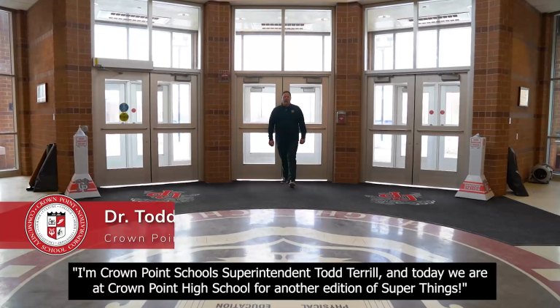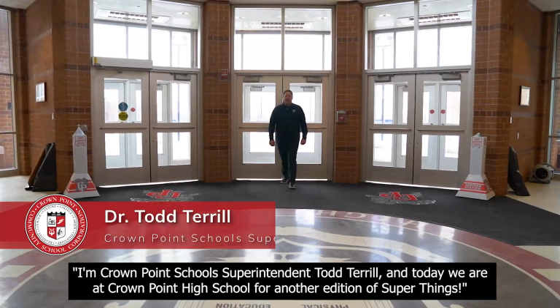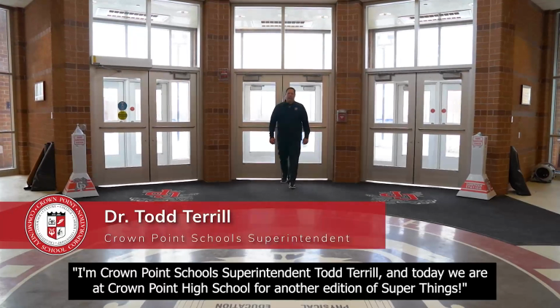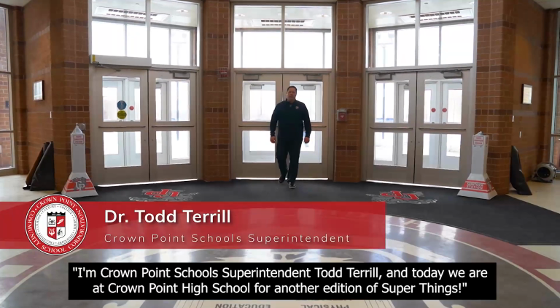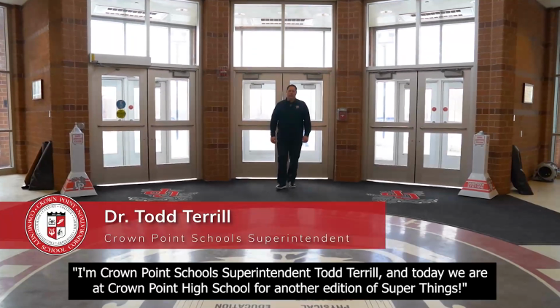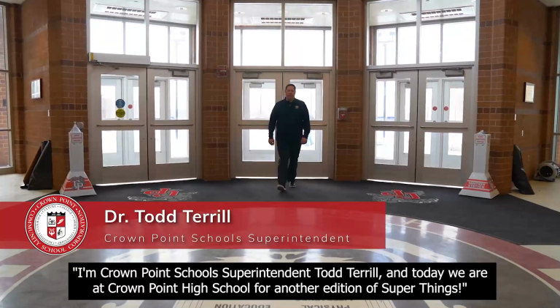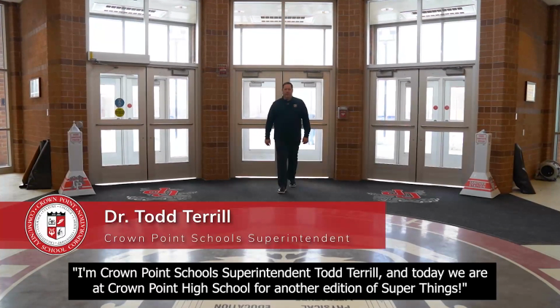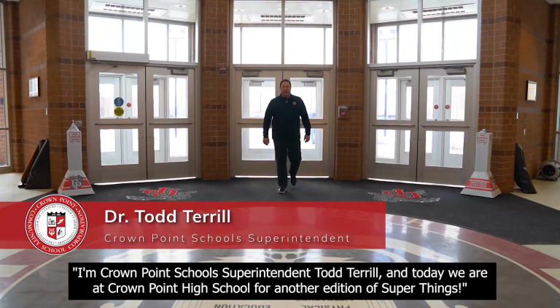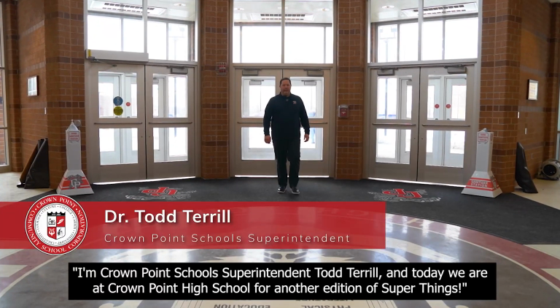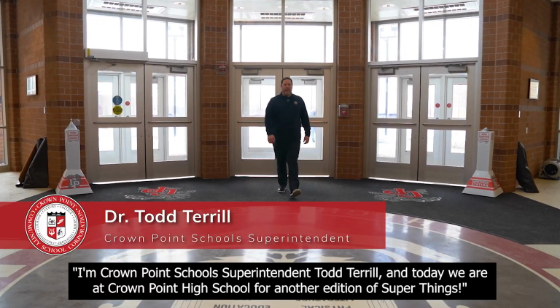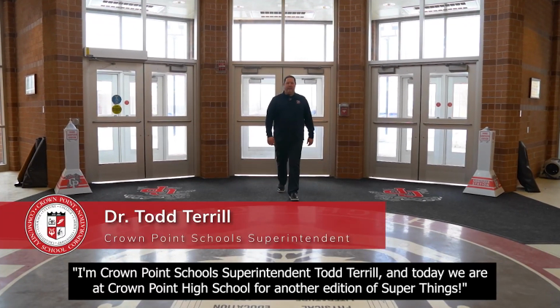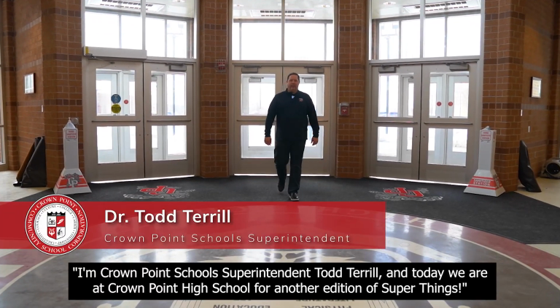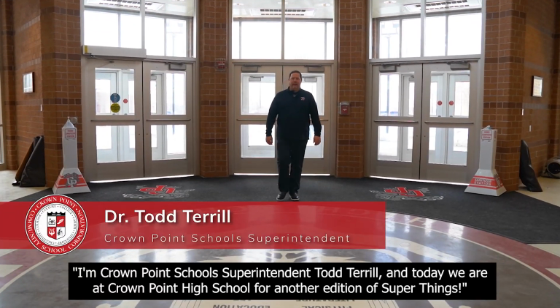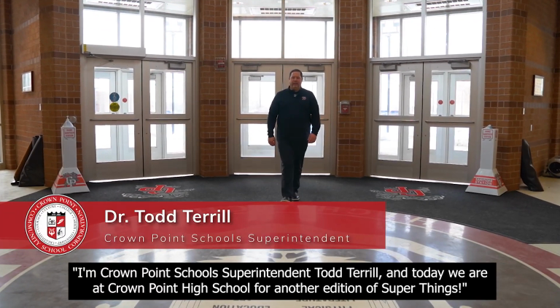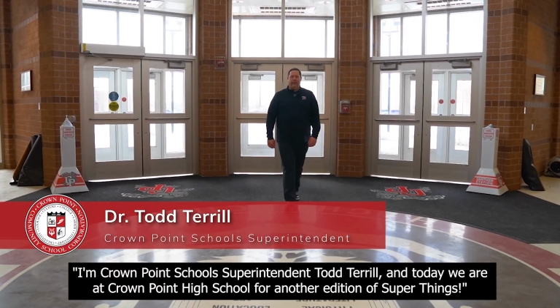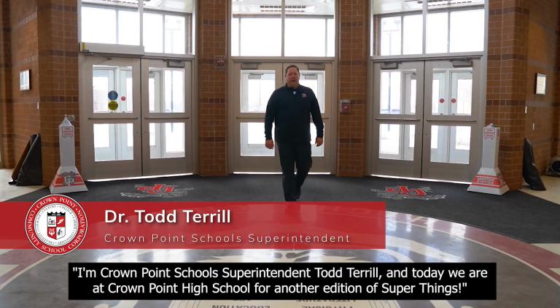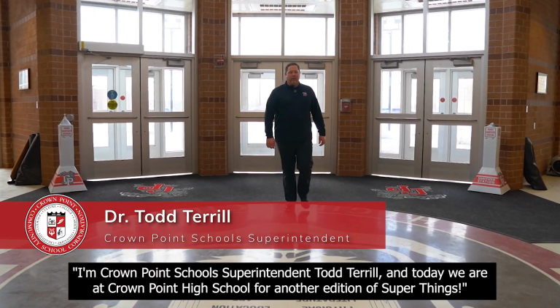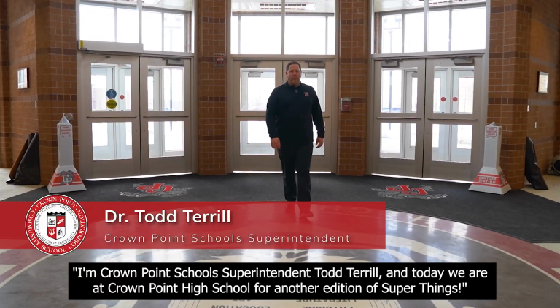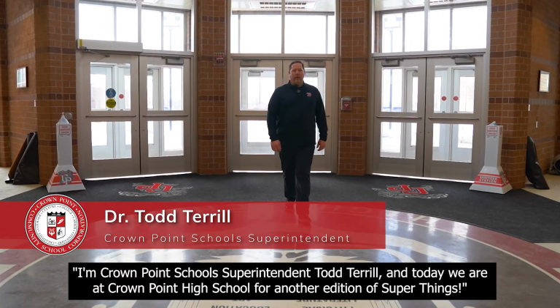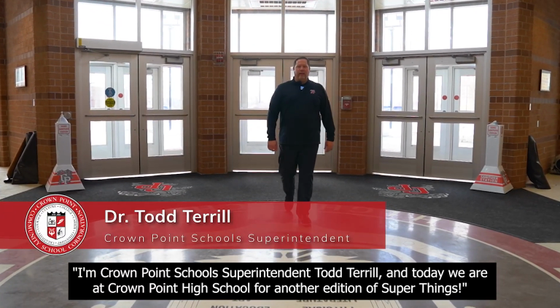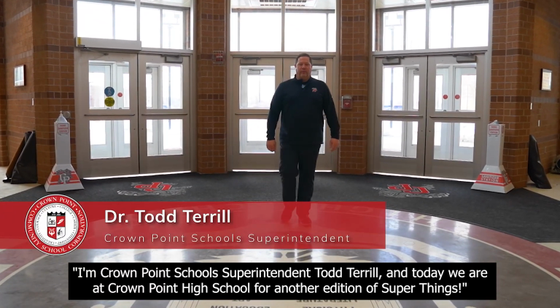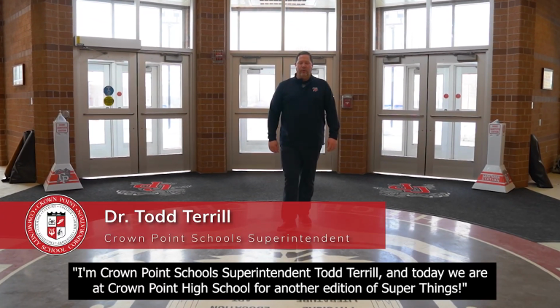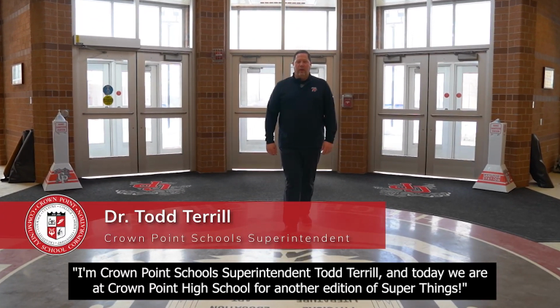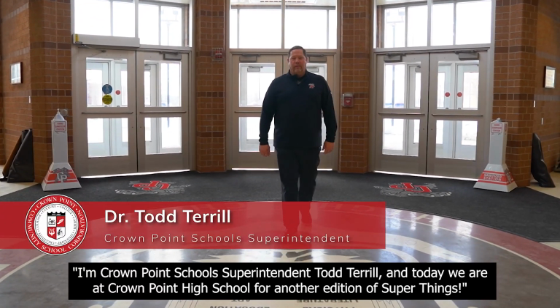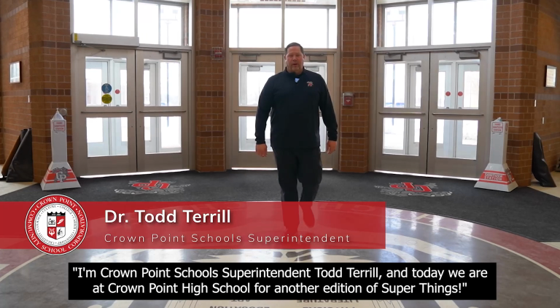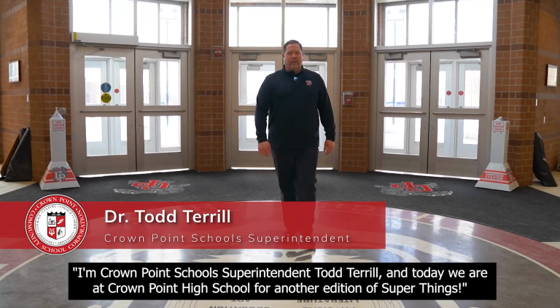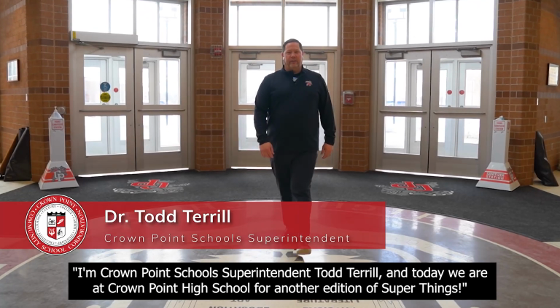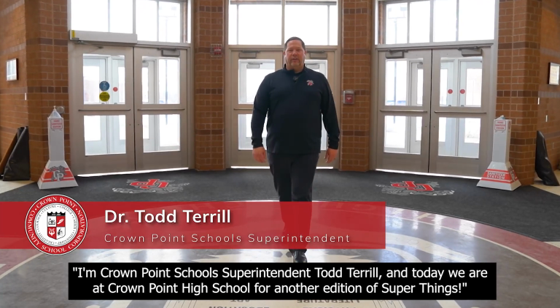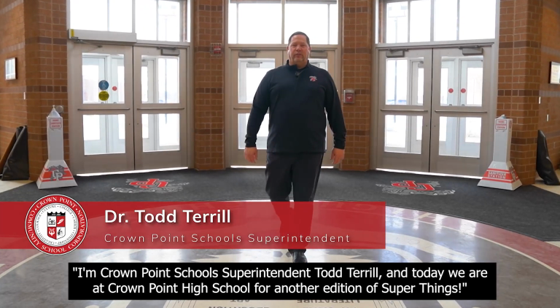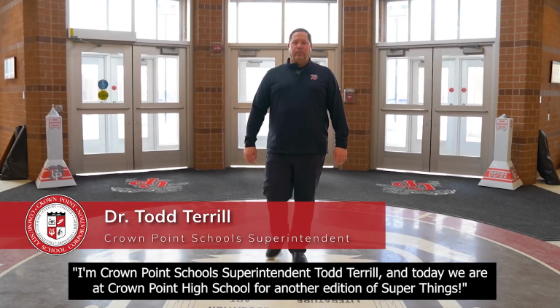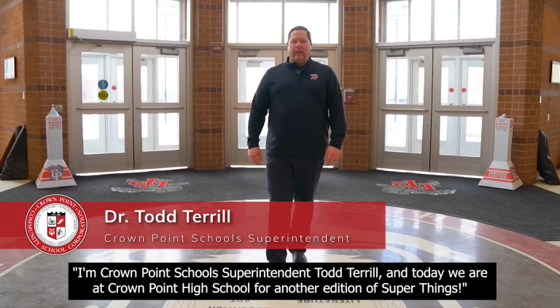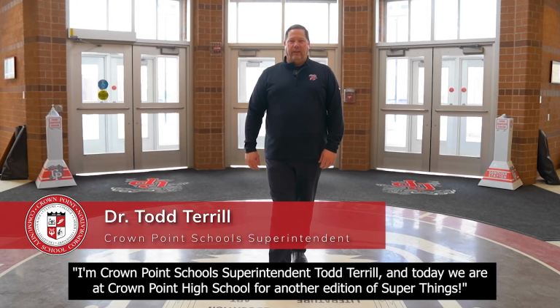I'm Crown Point School Superintendent Todd Terrell and today we are at Crown Point High School for another edition of Super Things.